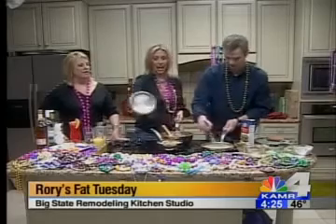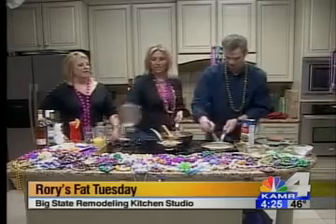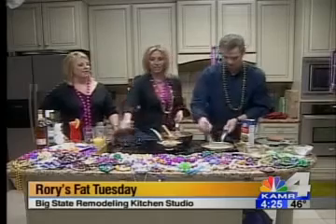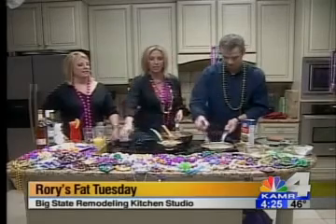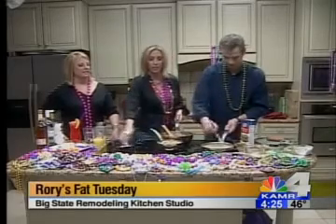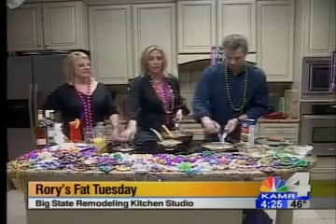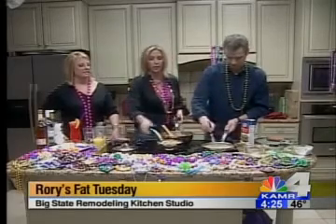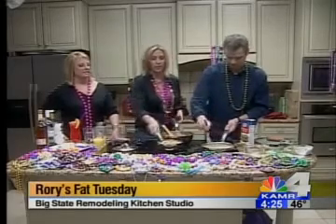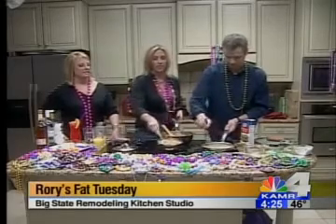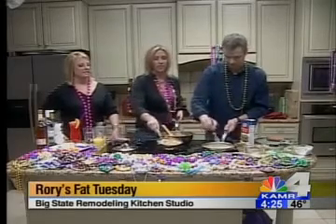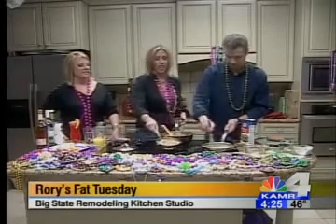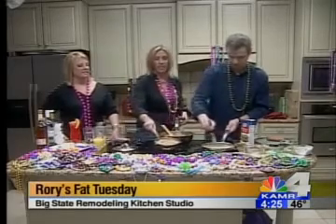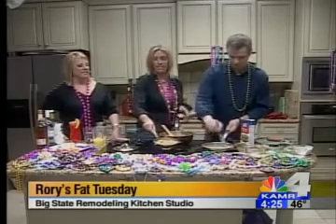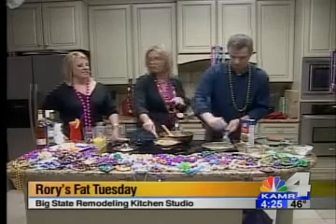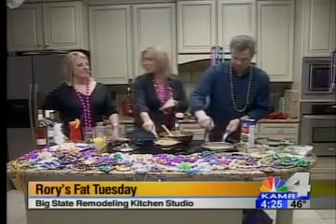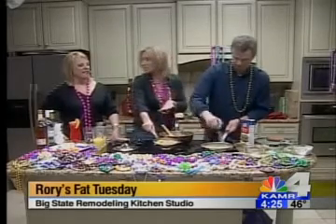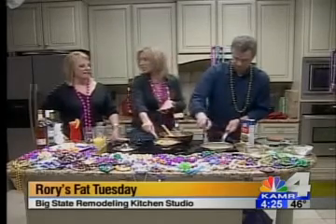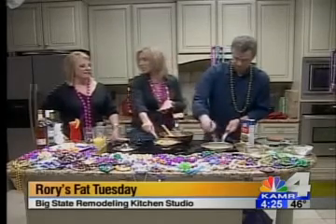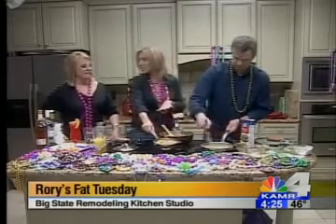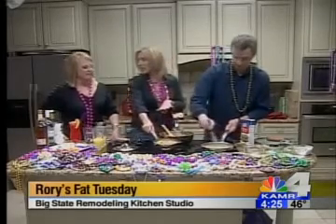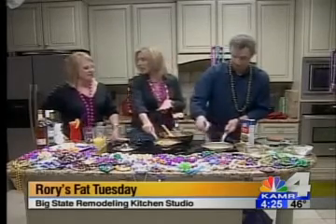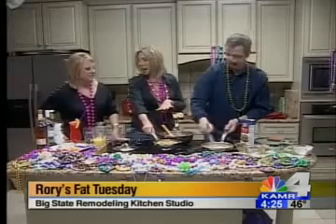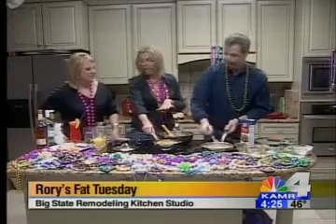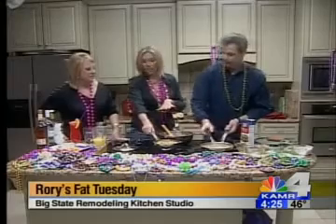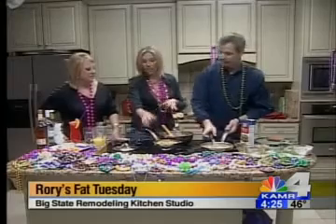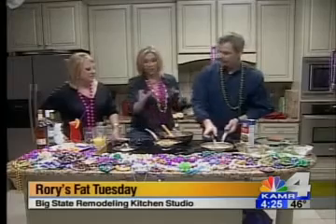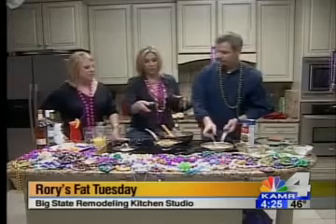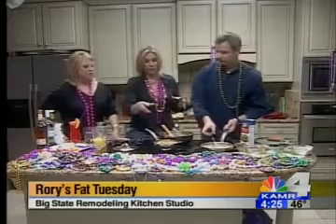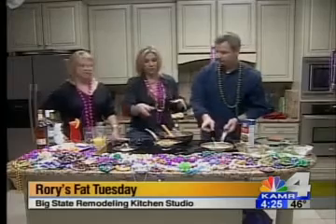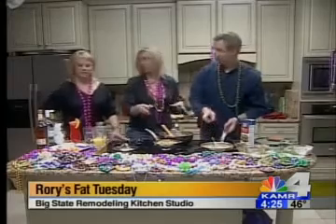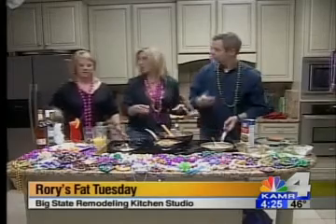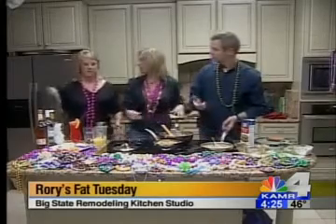After you add your roux and let it cook down, this is what it's going to look like.